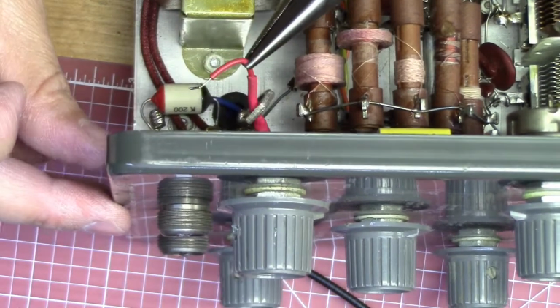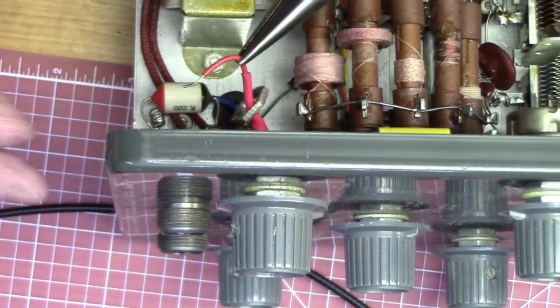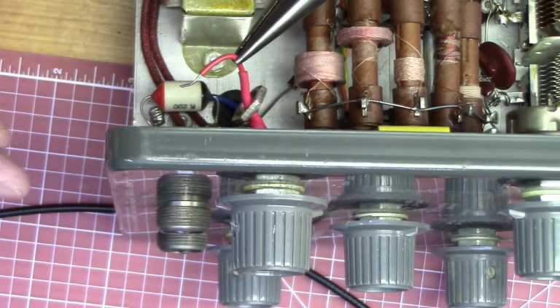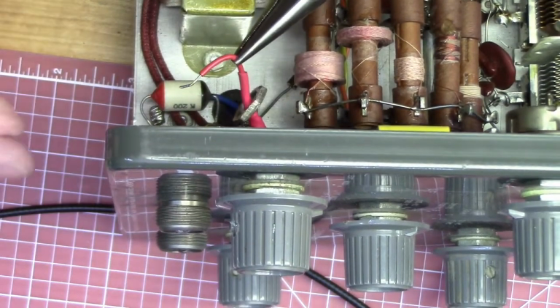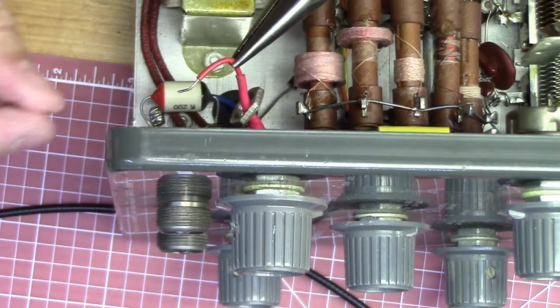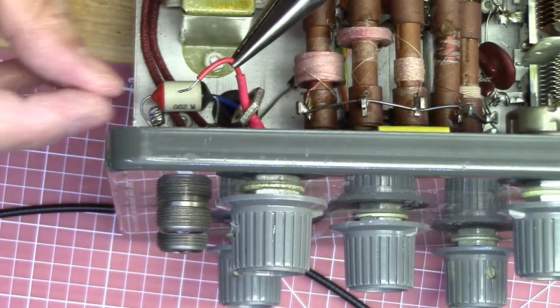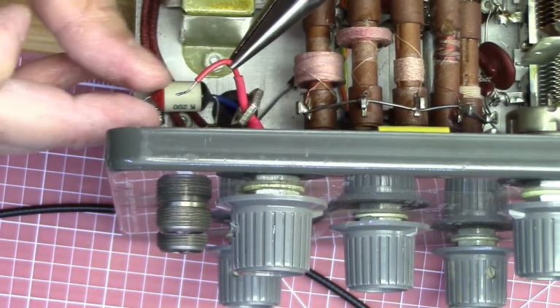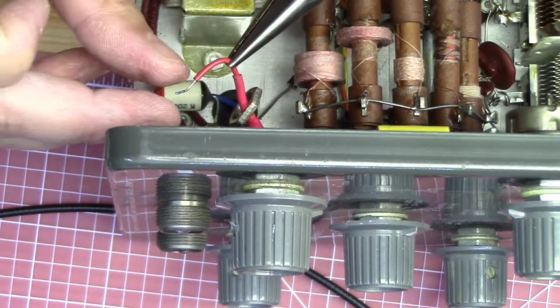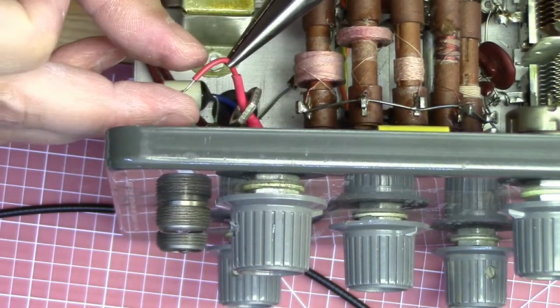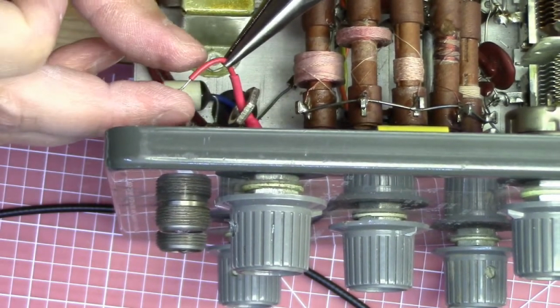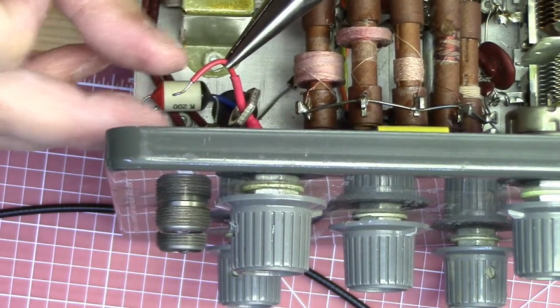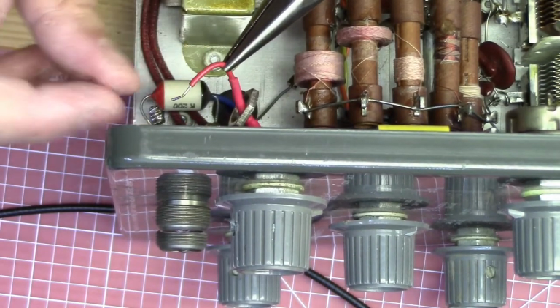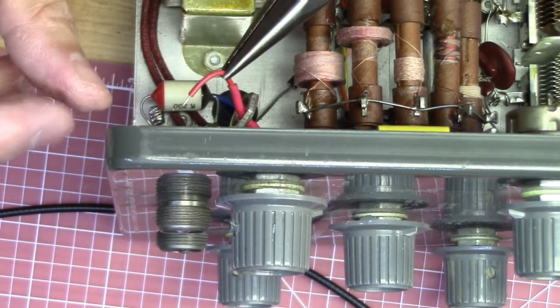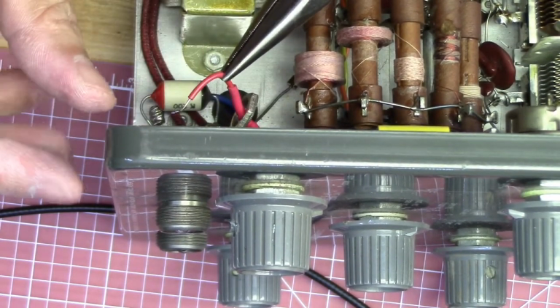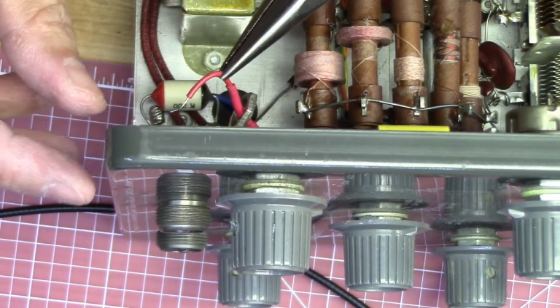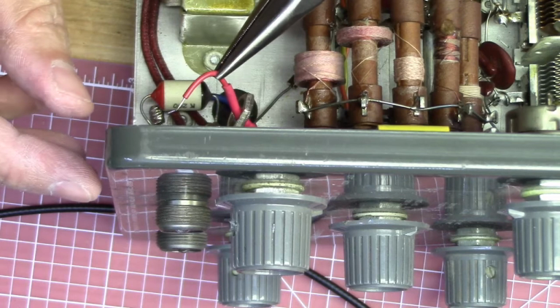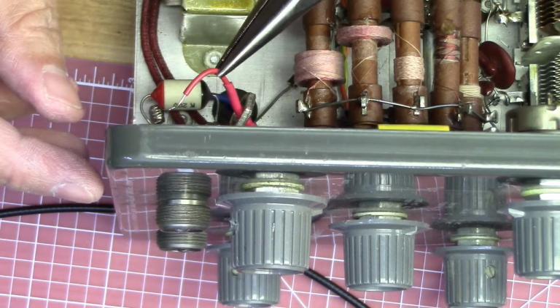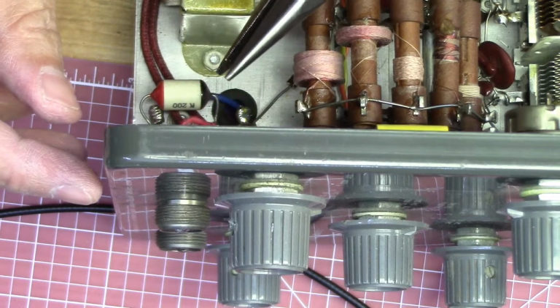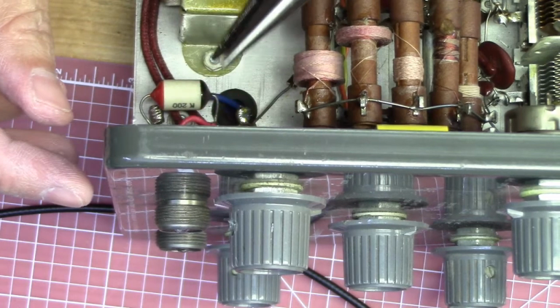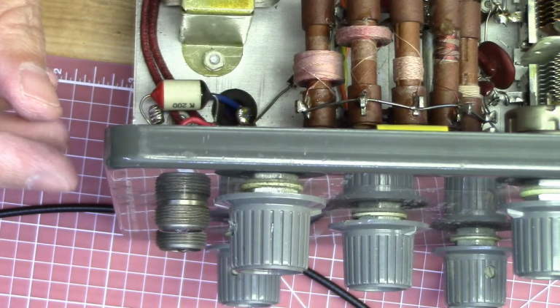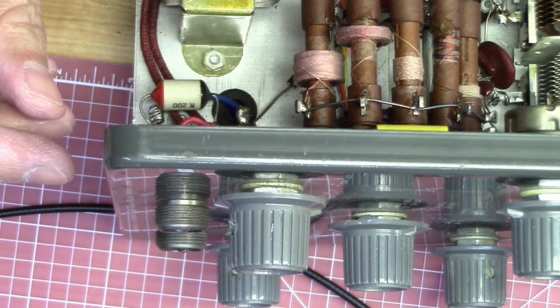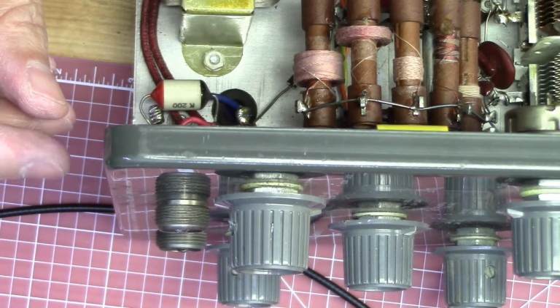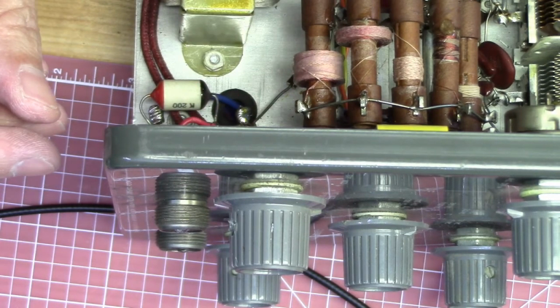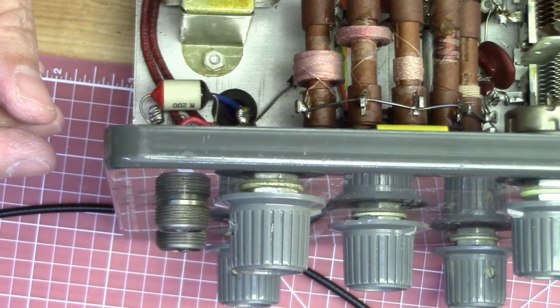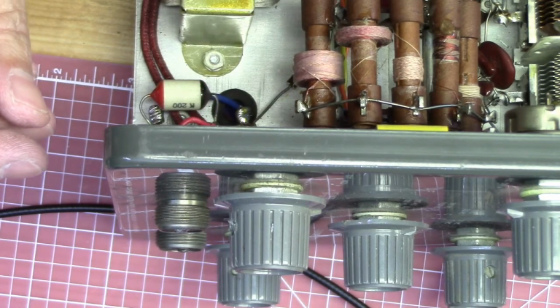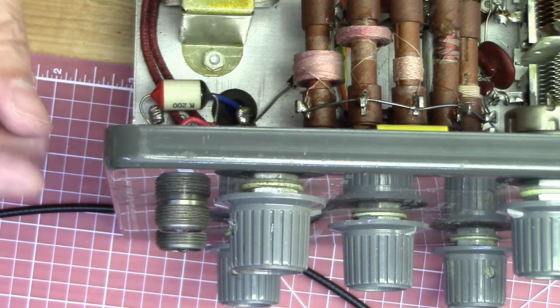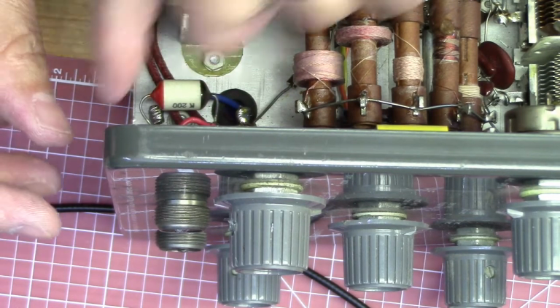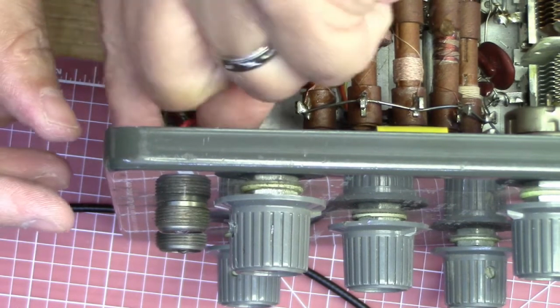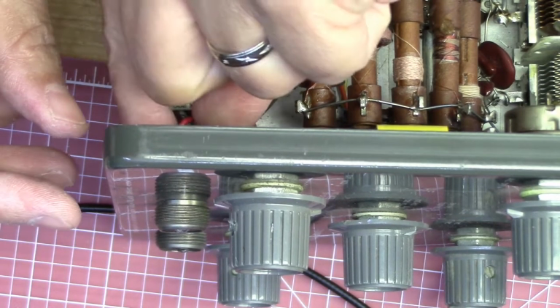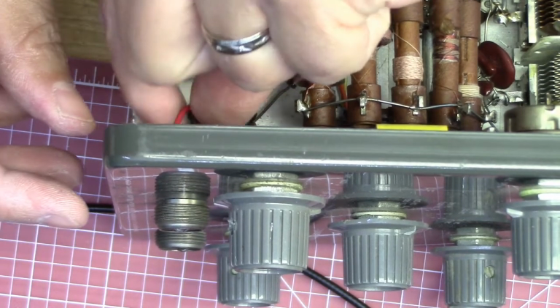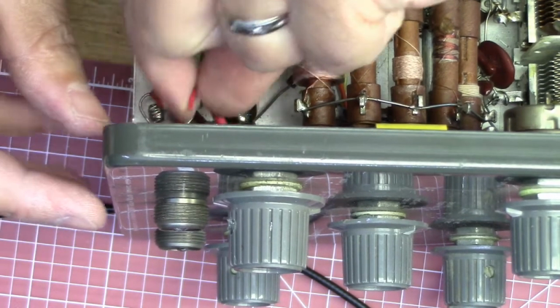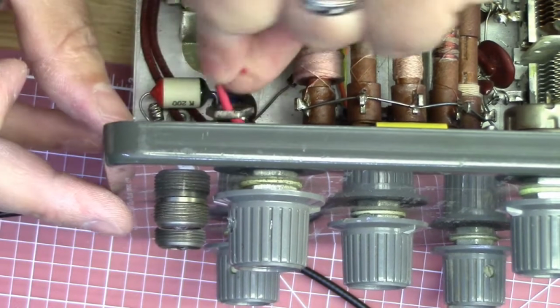Anyway, you just heat up the center of the conductor and you pull the wire right out — not a problem with that one.